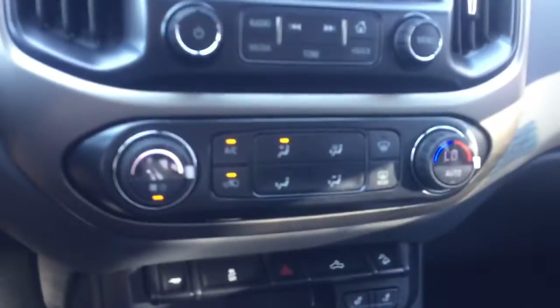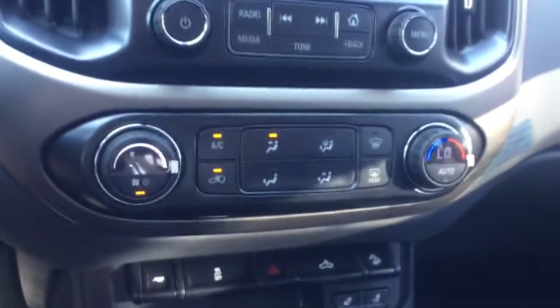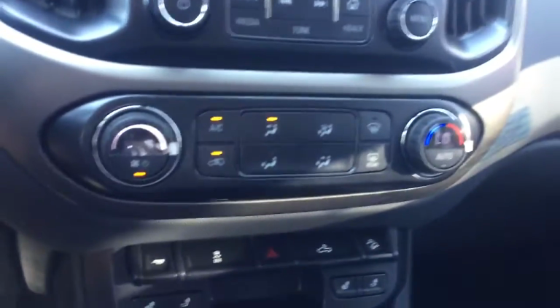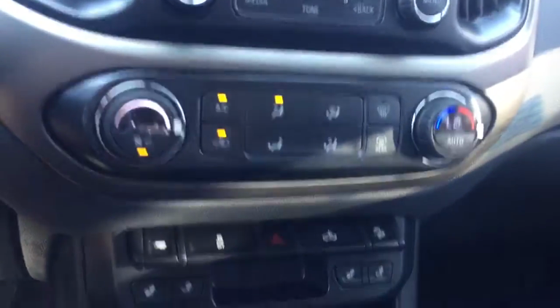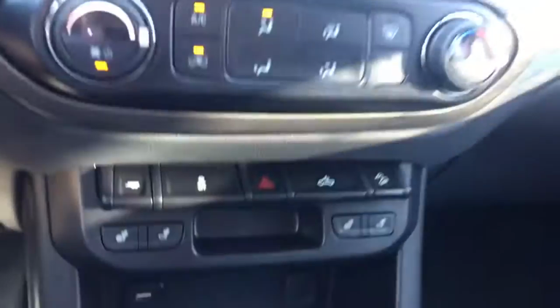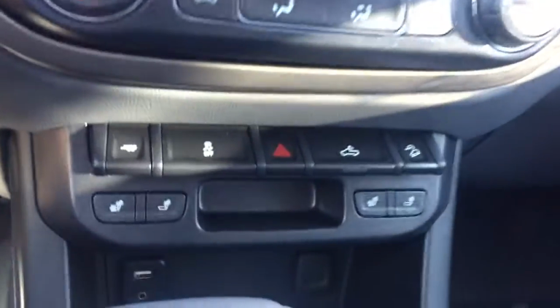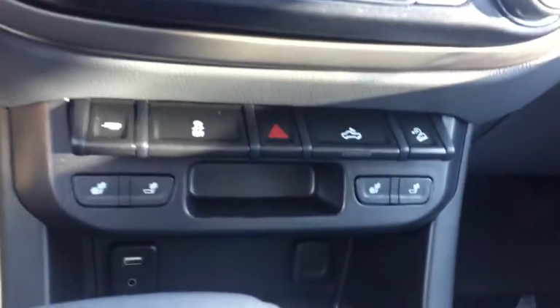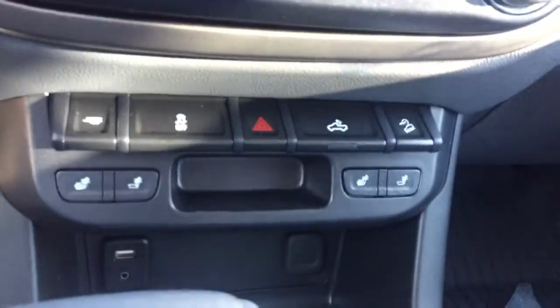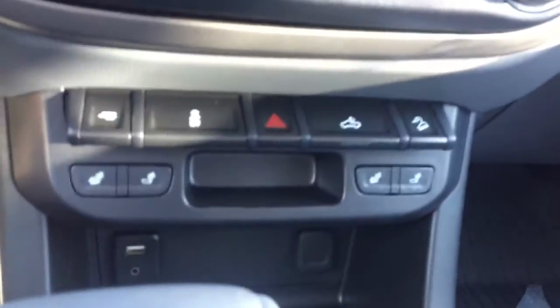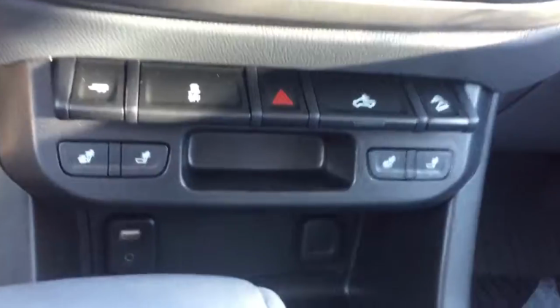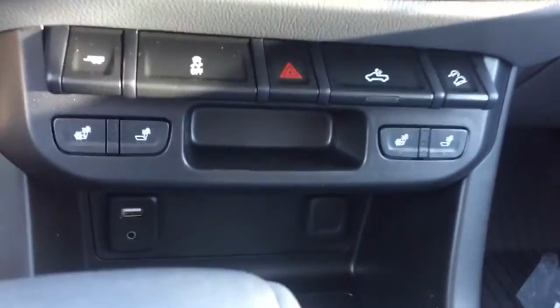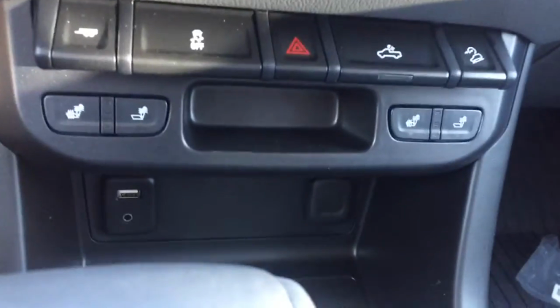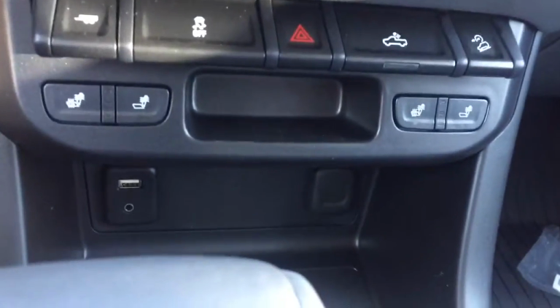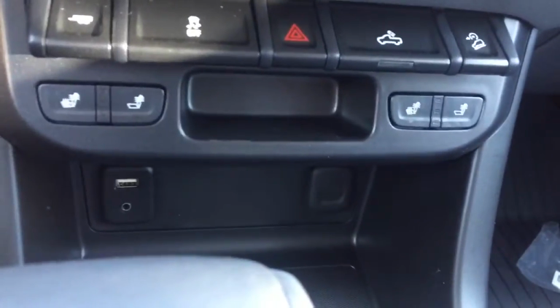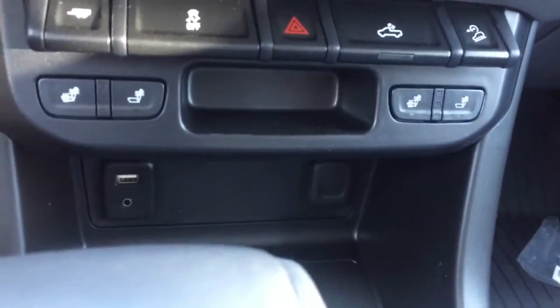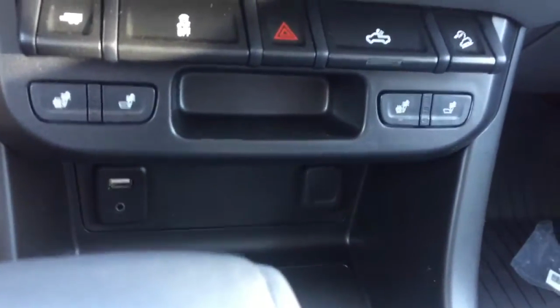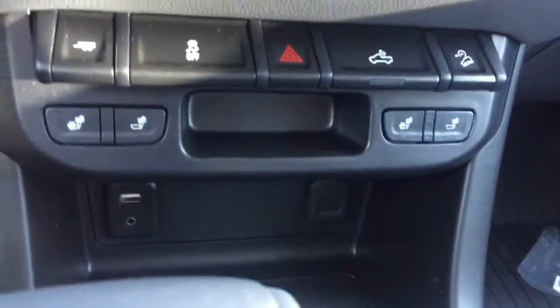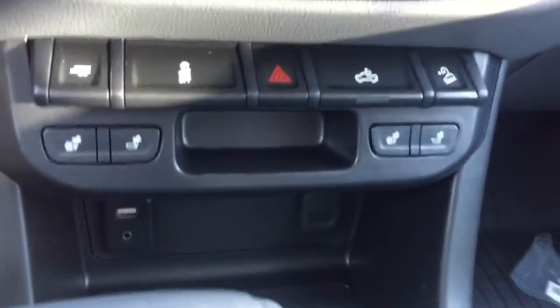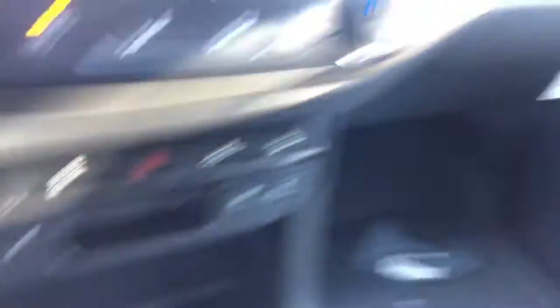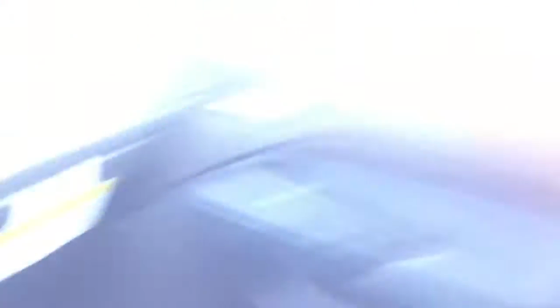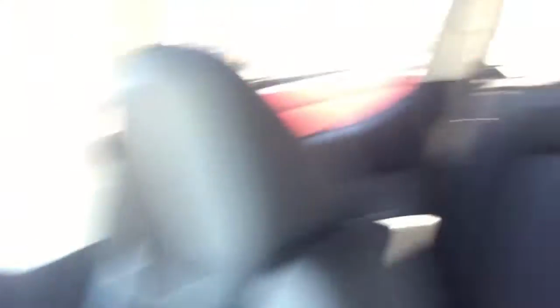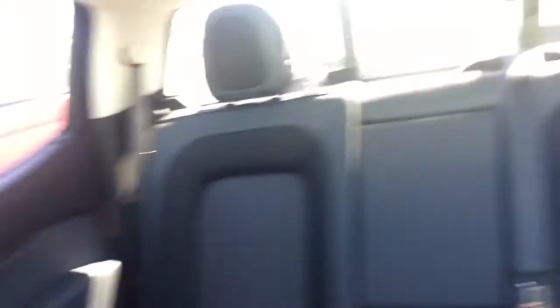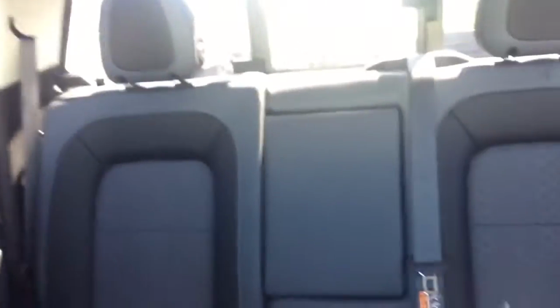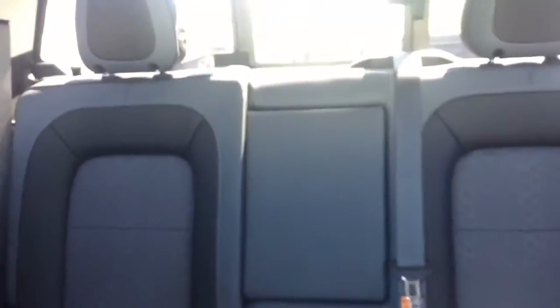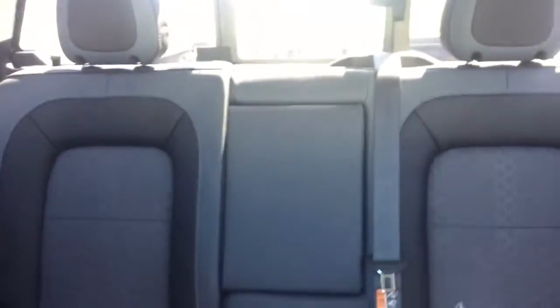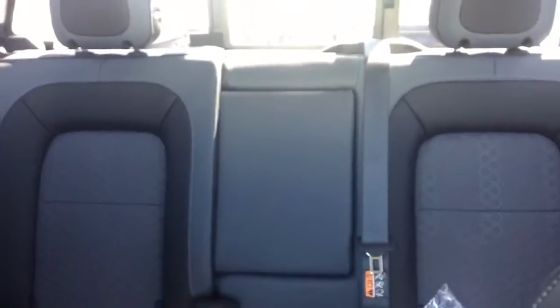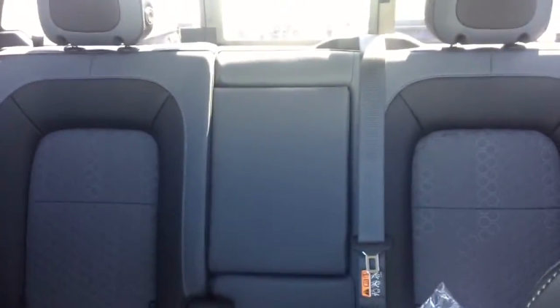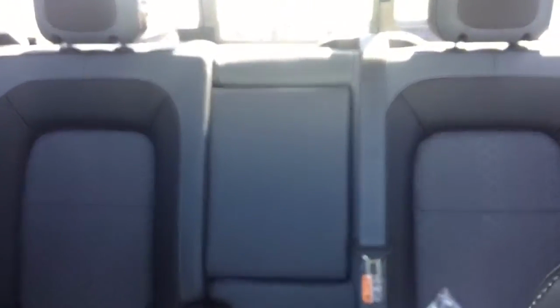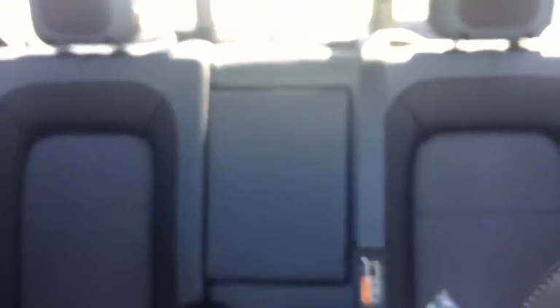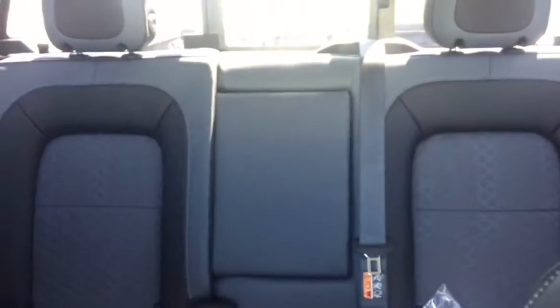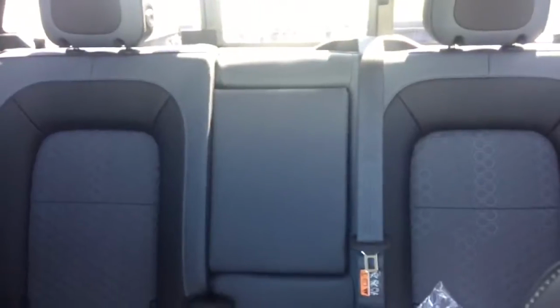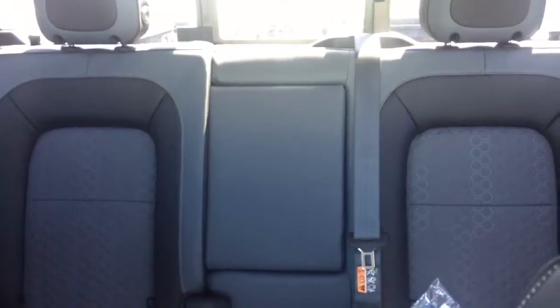Climate controls, heated seats, USB port, auxiliary input, and comfortable seating for five and much more.